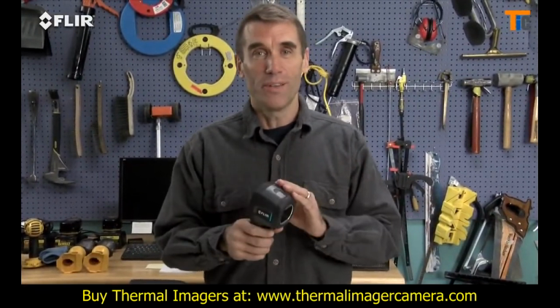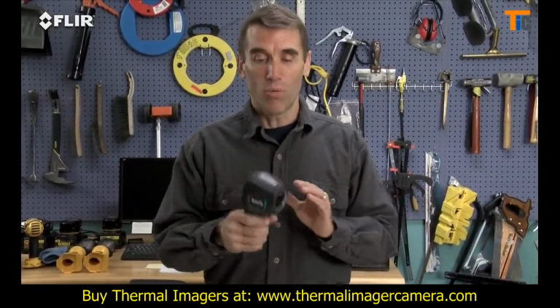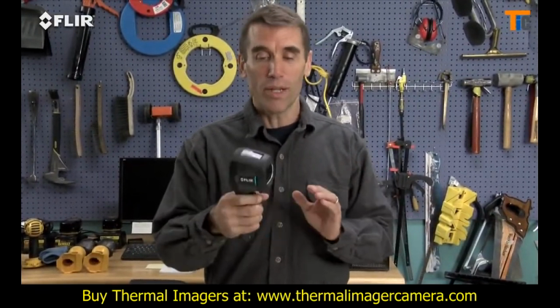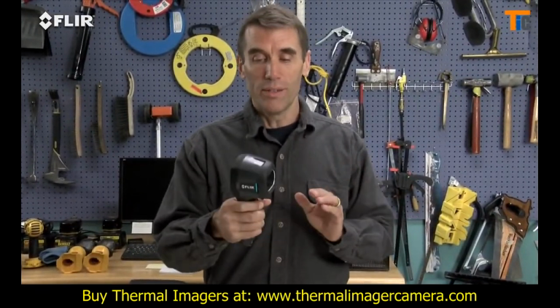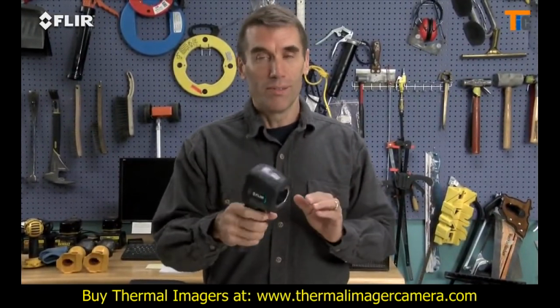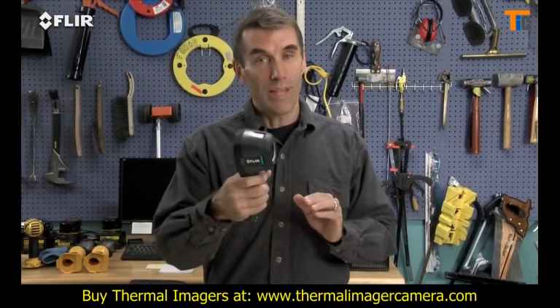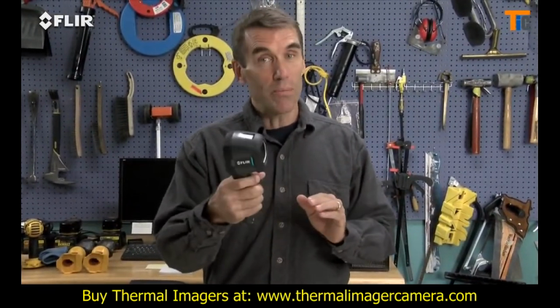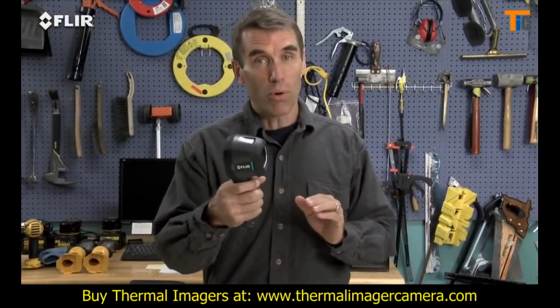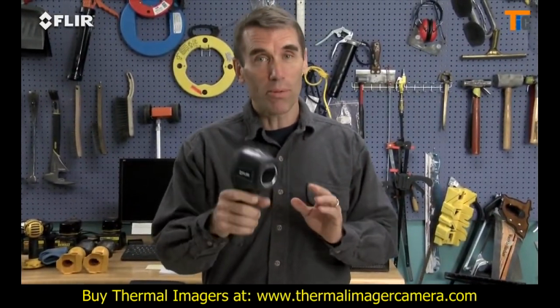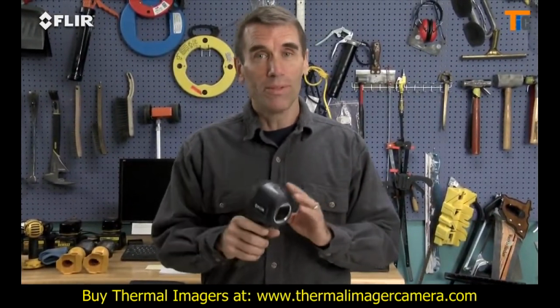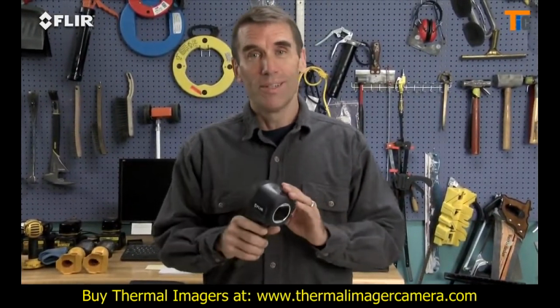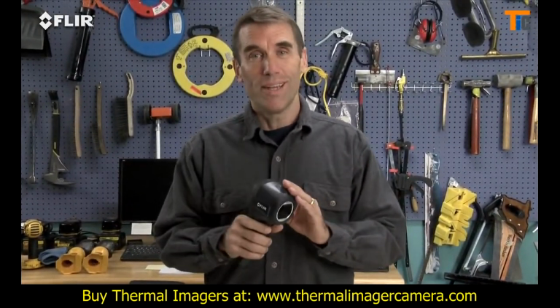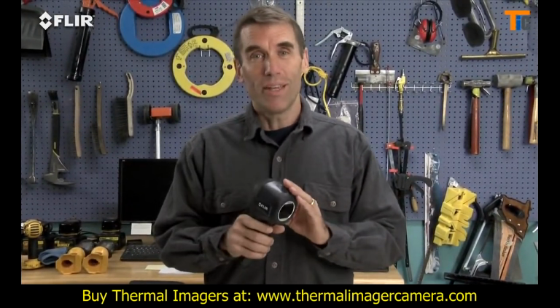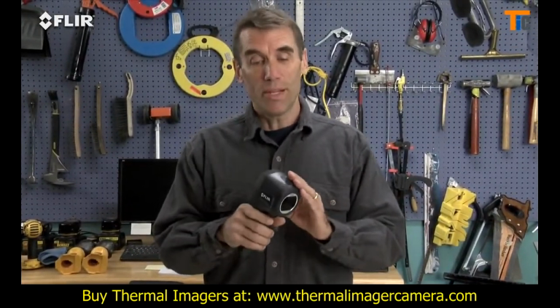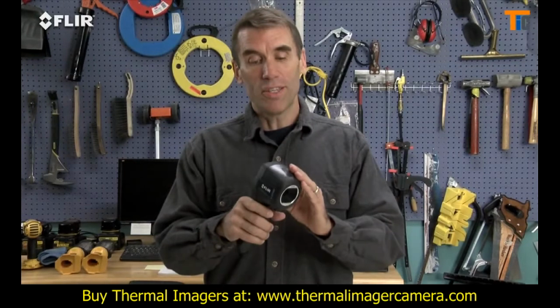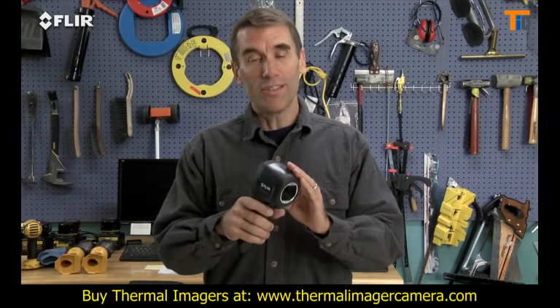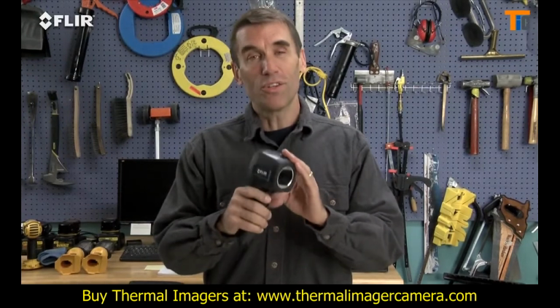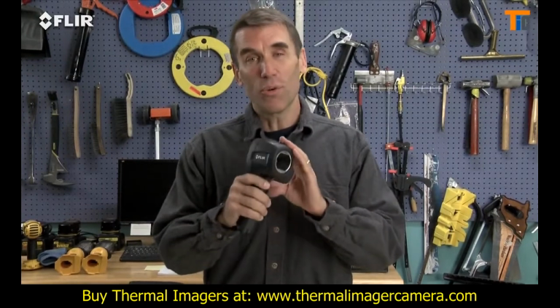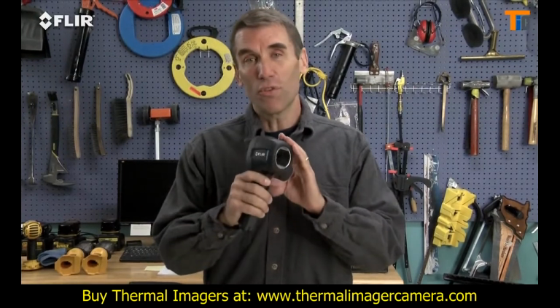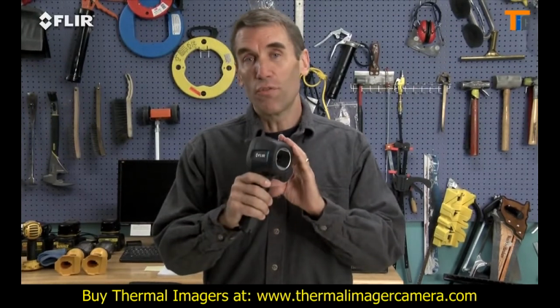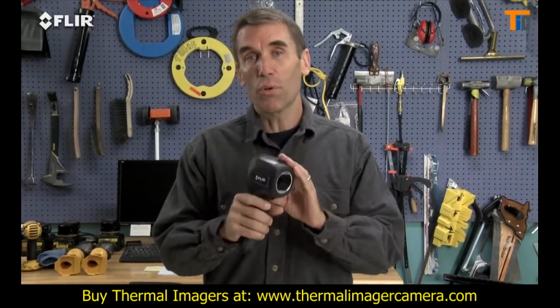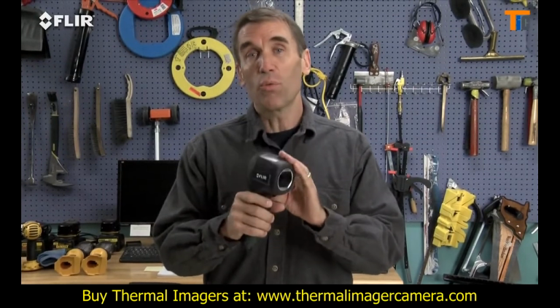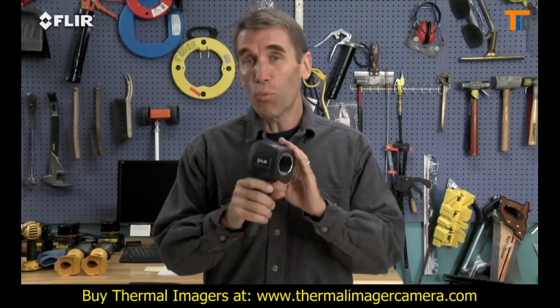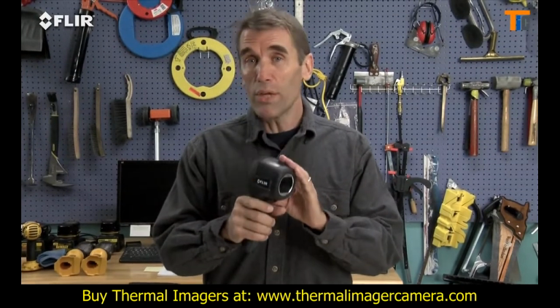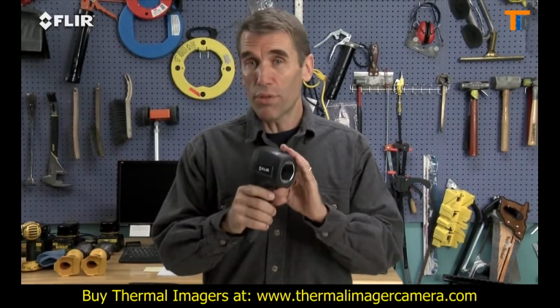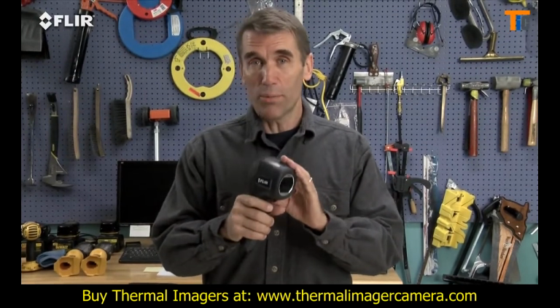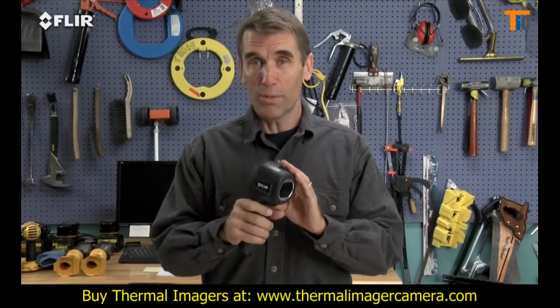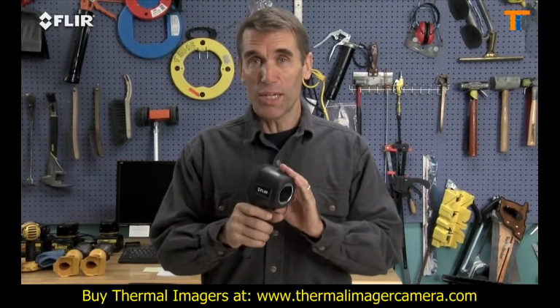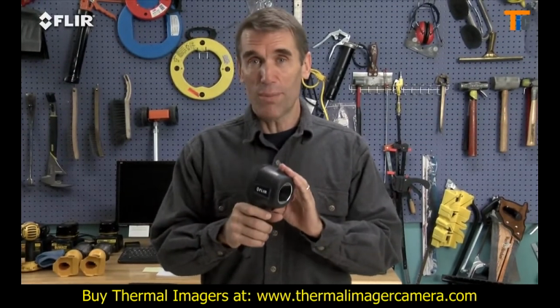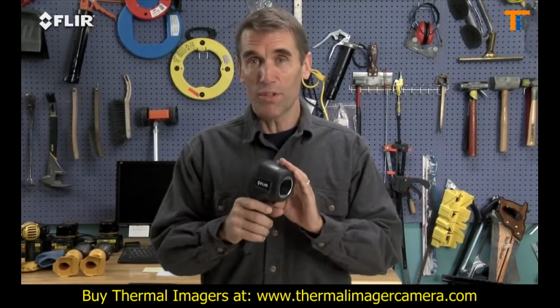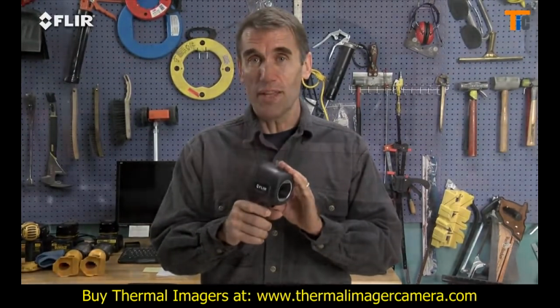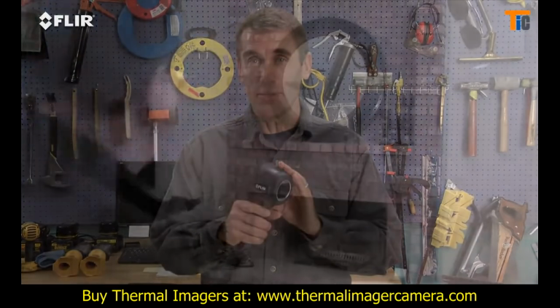They're rugged, light and portable, and the best thing is they're the most affordable real thermal imaging cameras available.